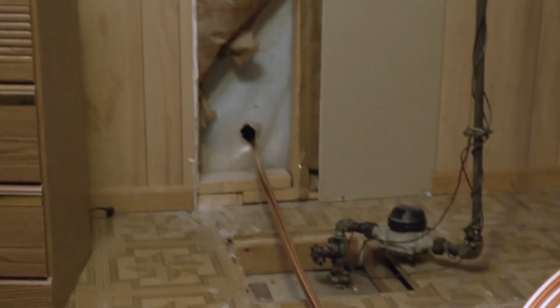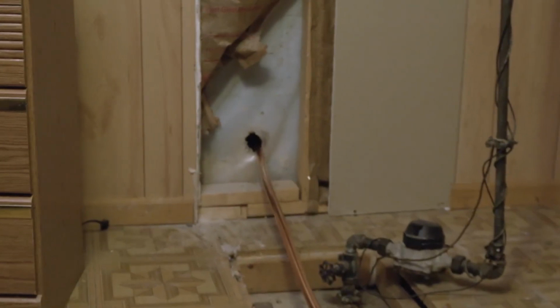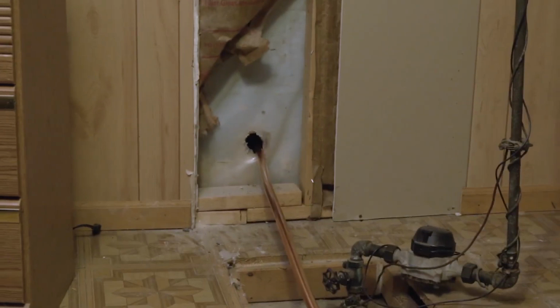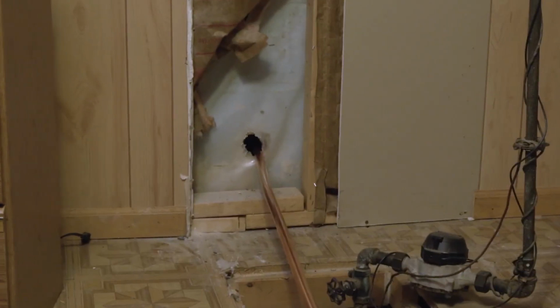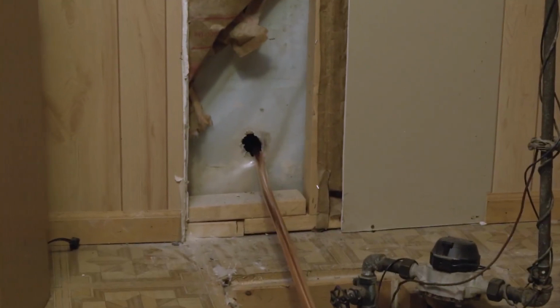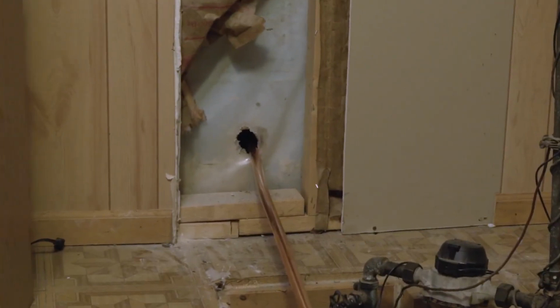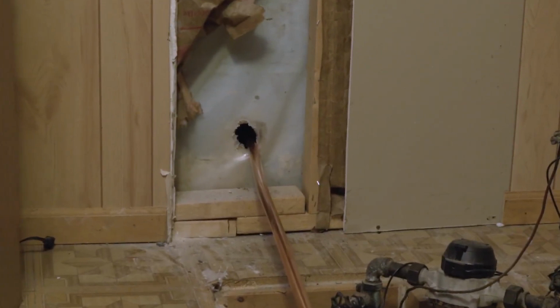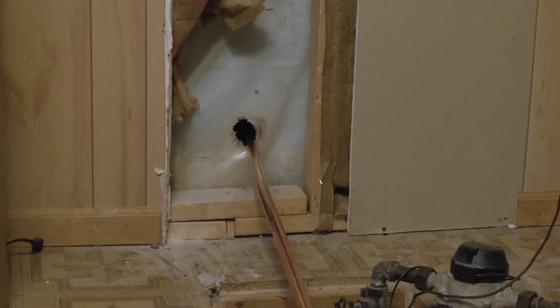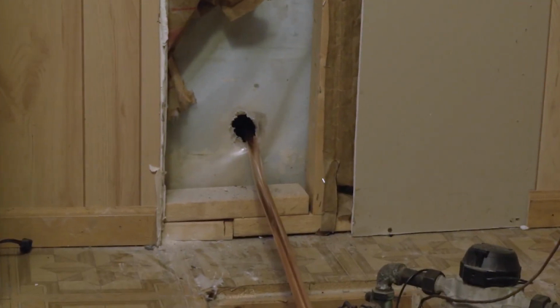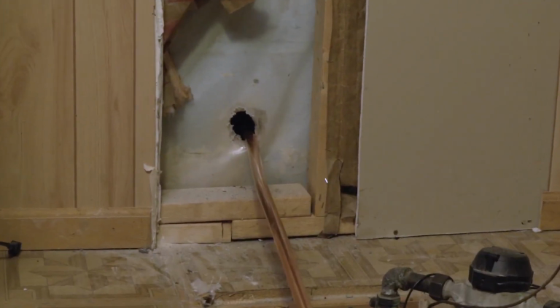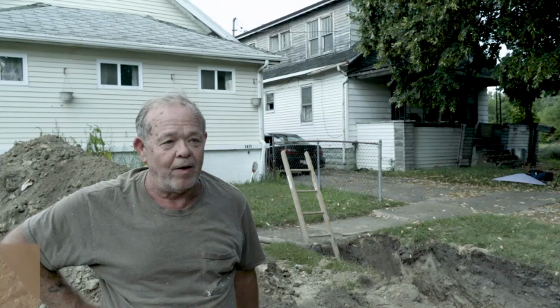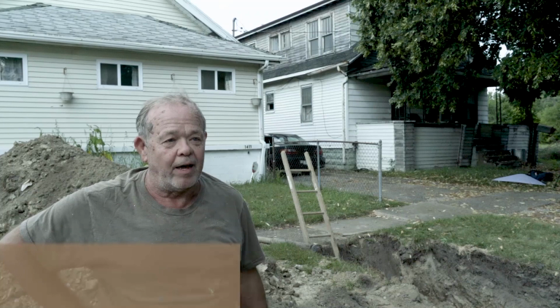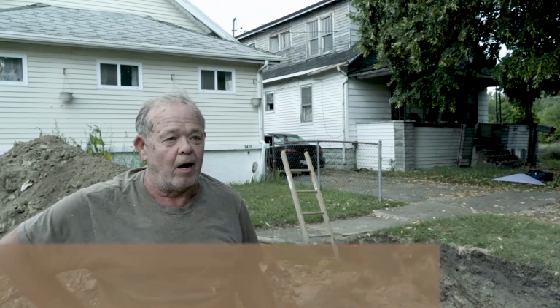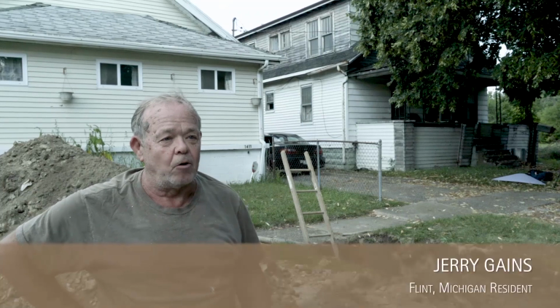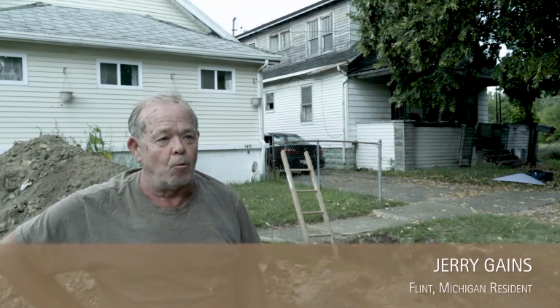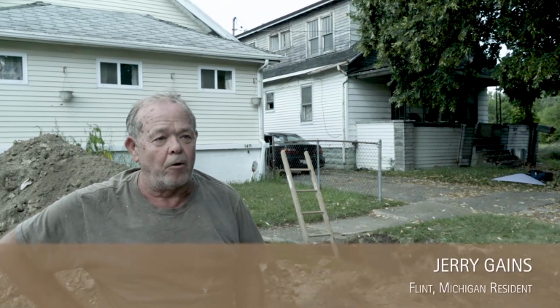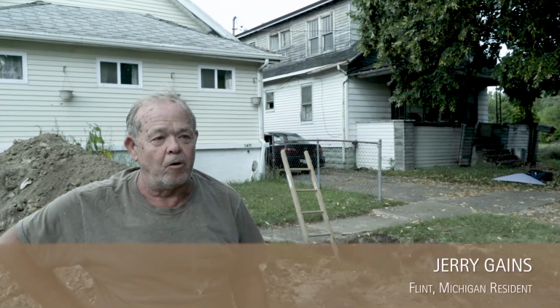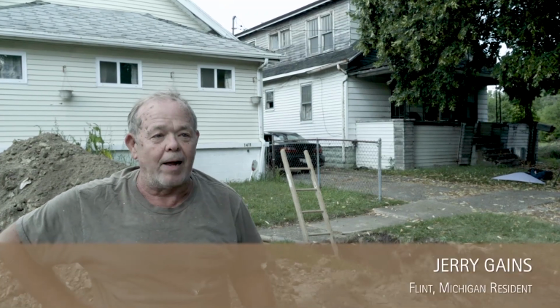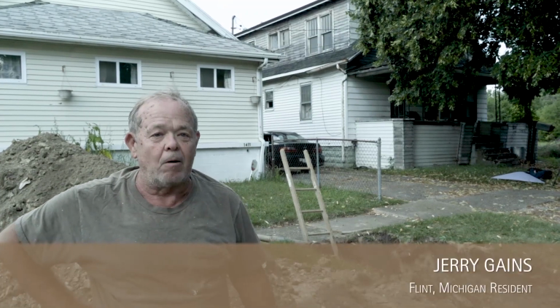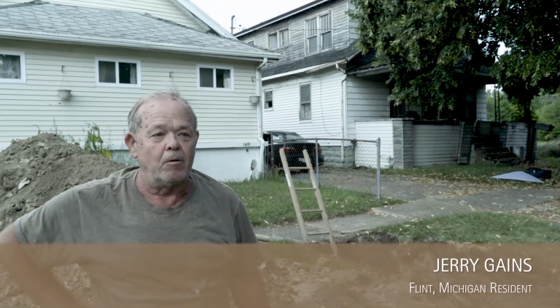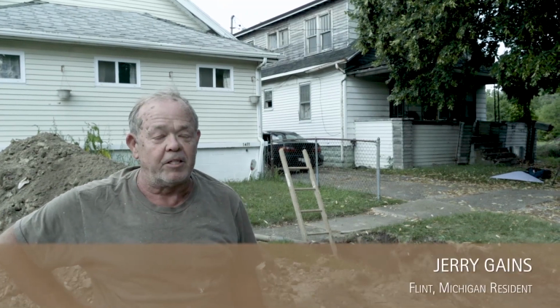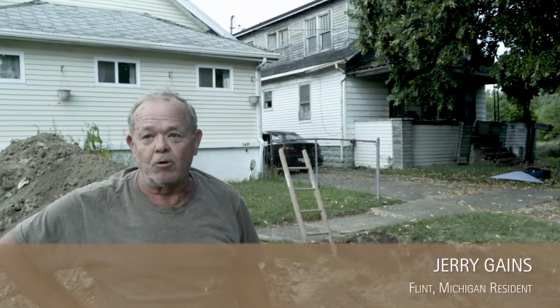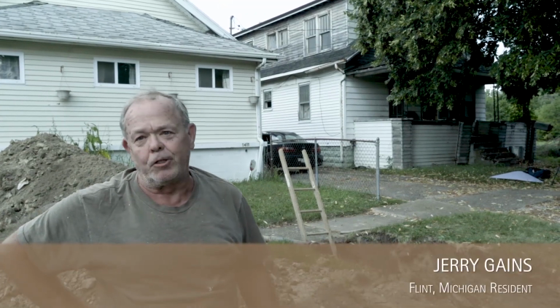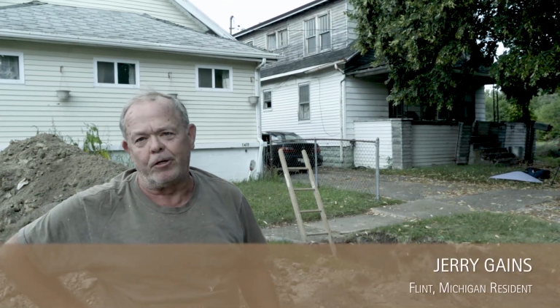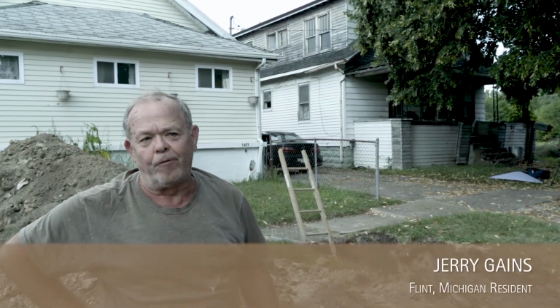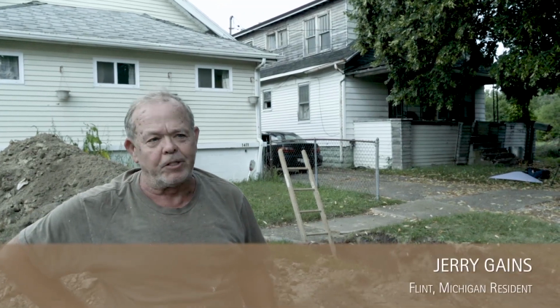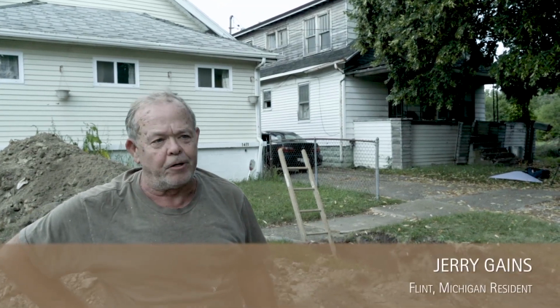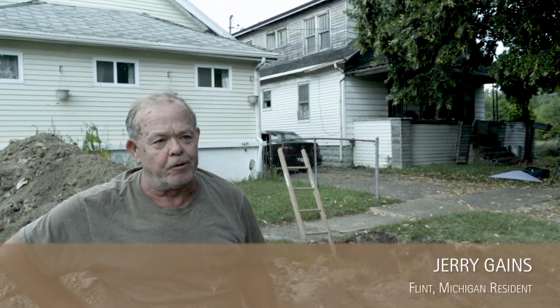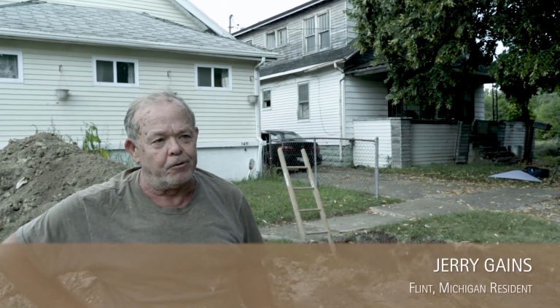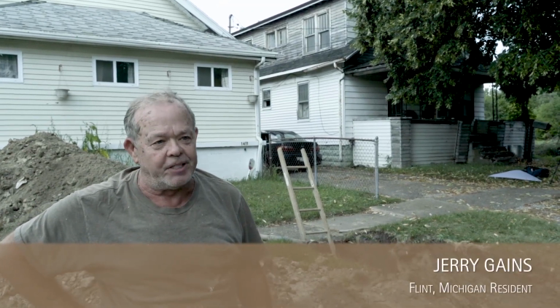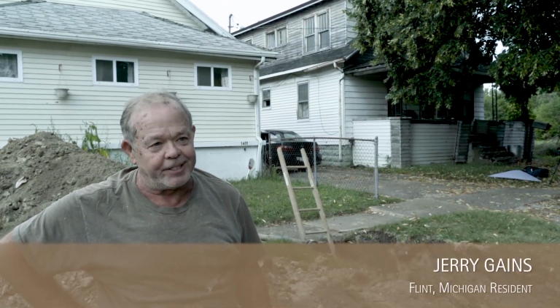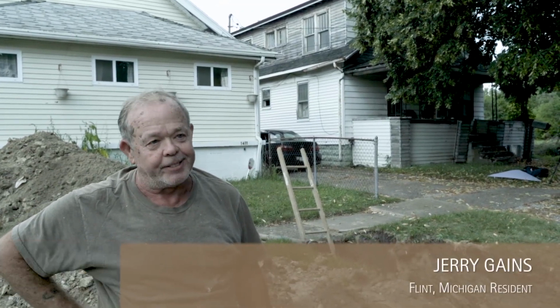I went in and told my wife that we finally got our water turned back on, and she said, 'Good — first thing you're going to do is dishes.'